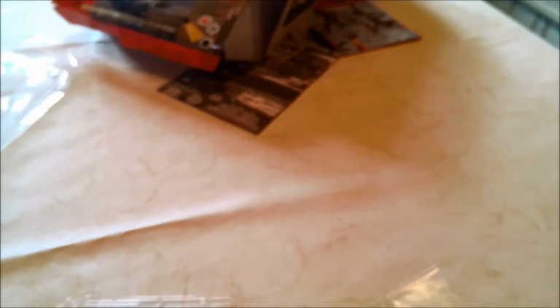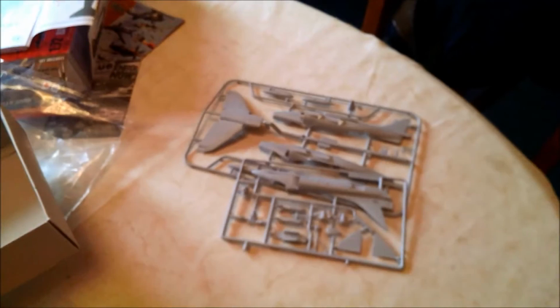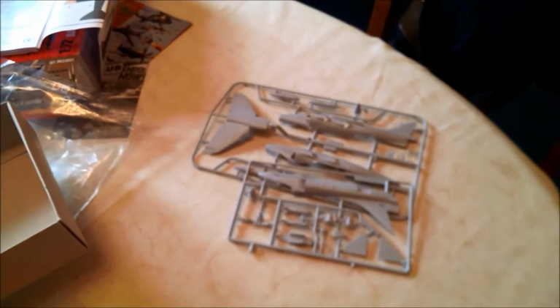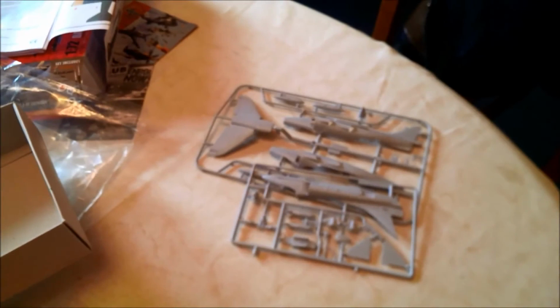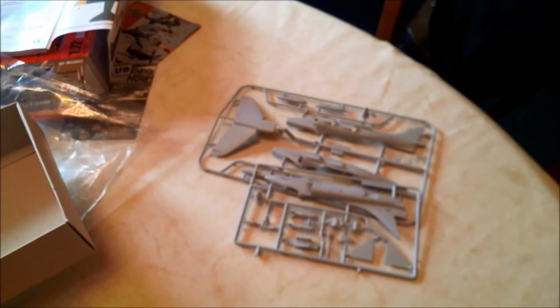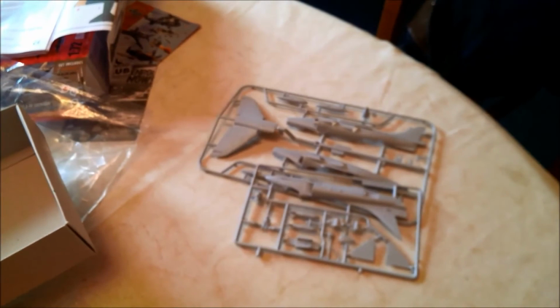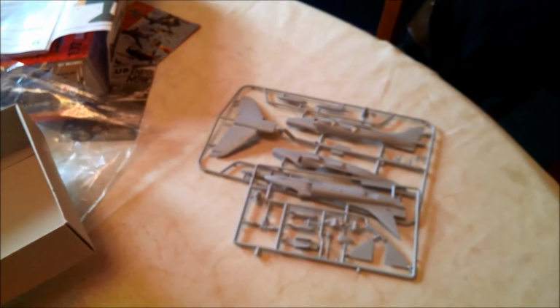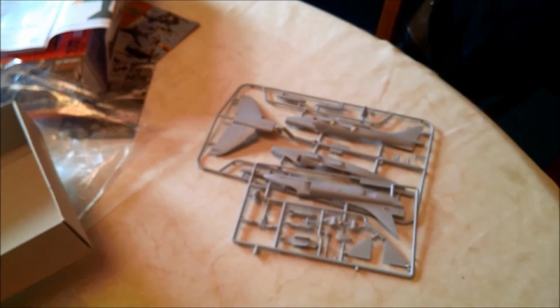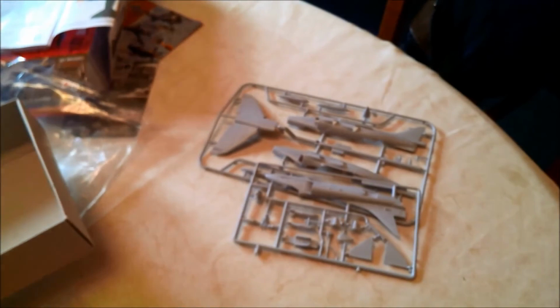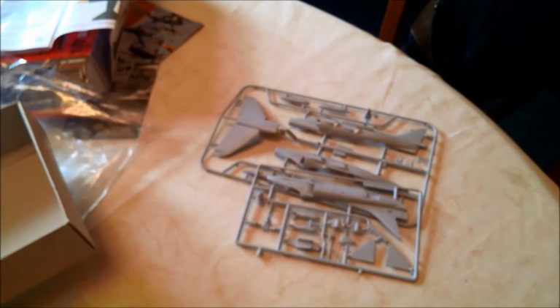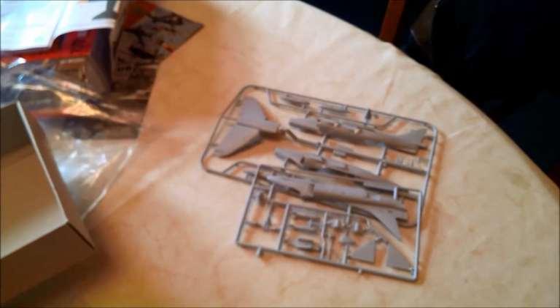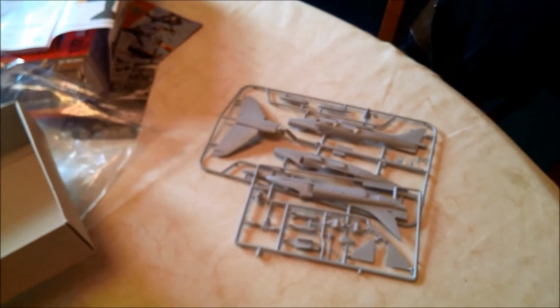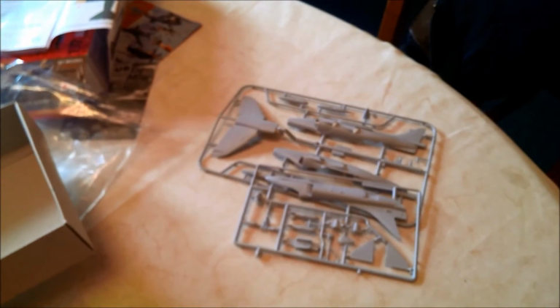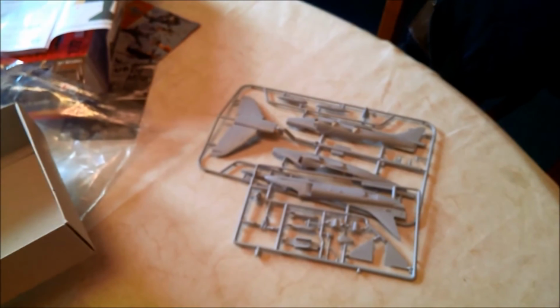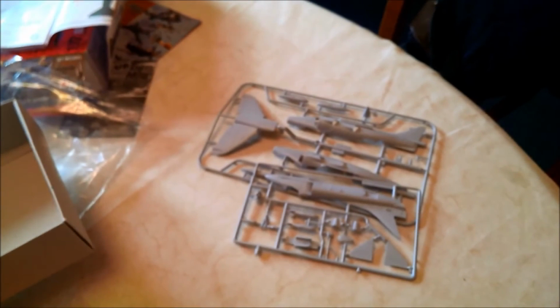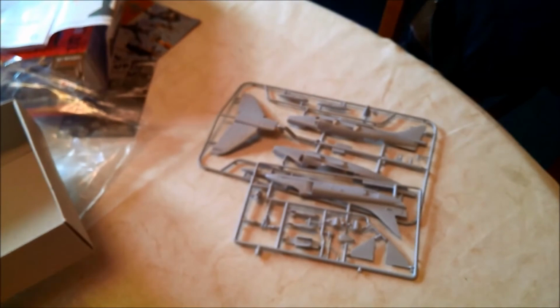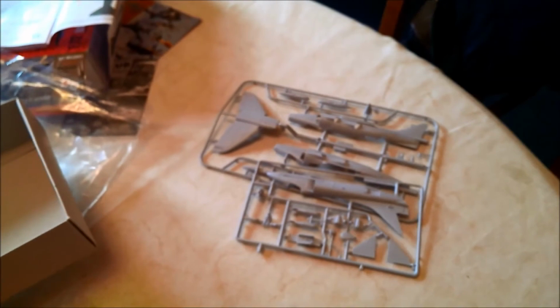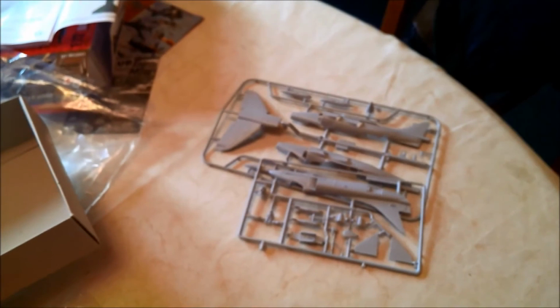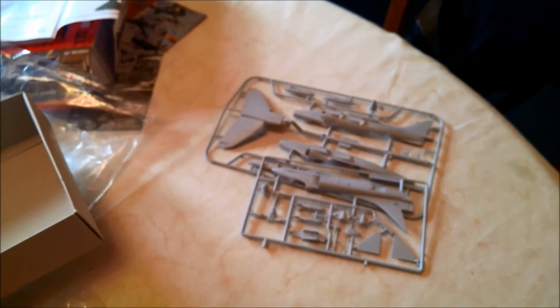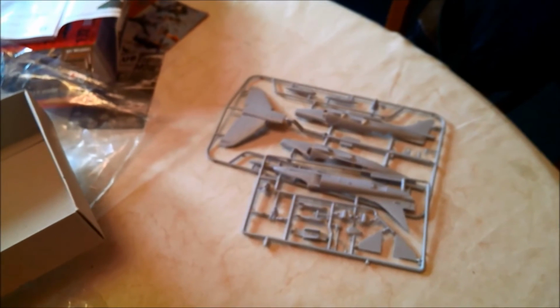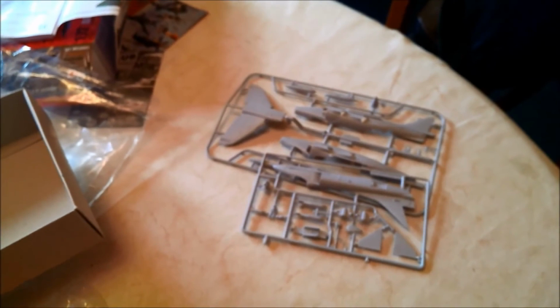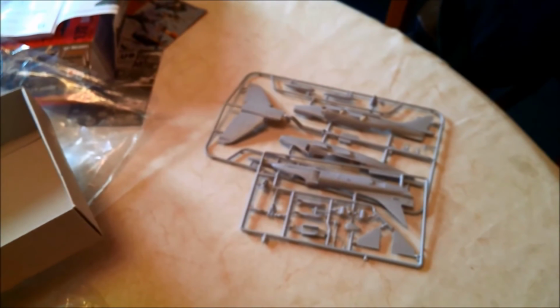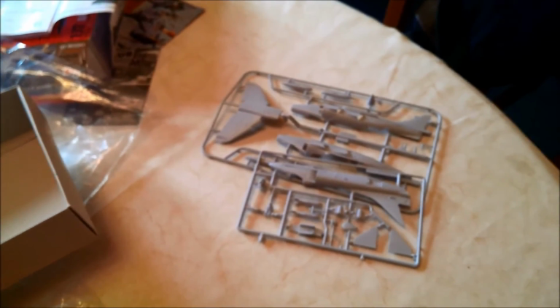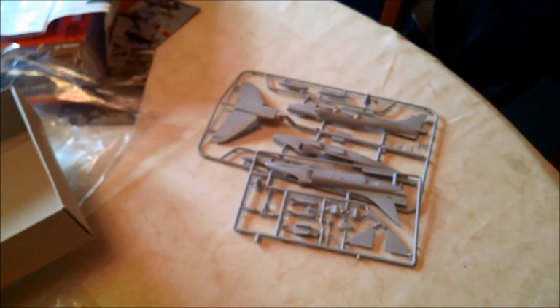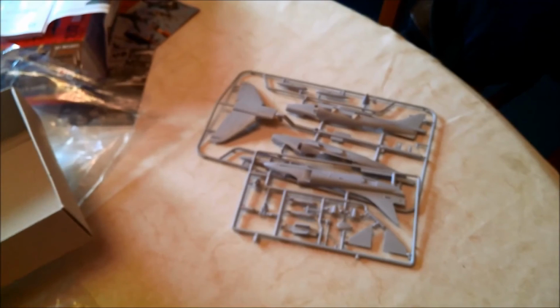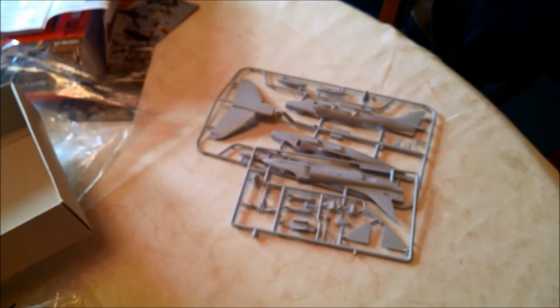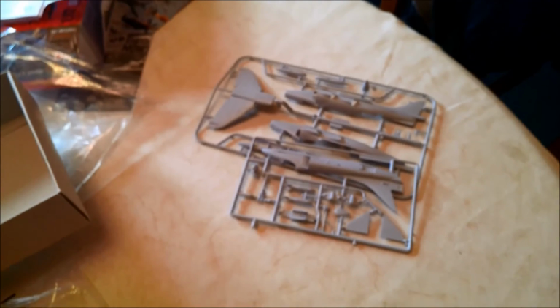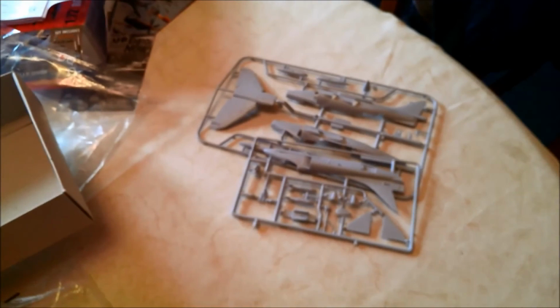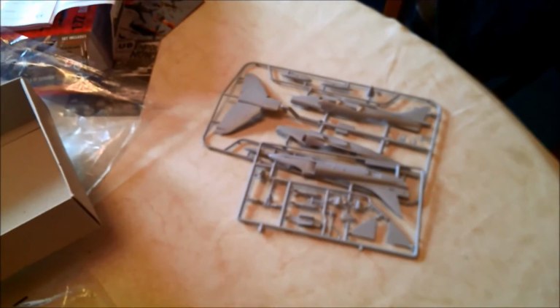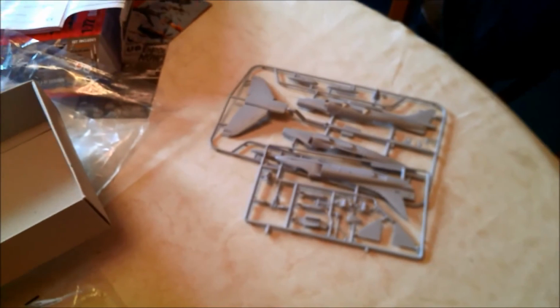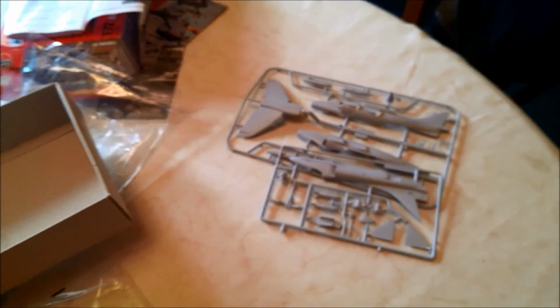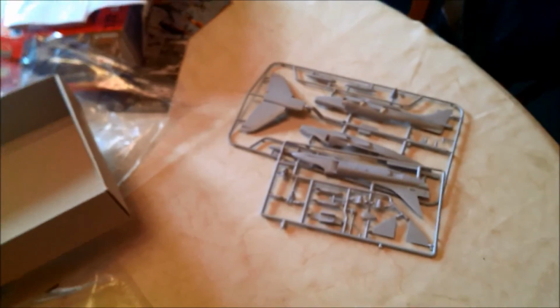I might upload a separate video of the actual build. Thanks for watching, take care.